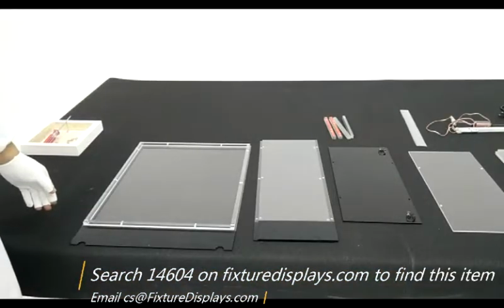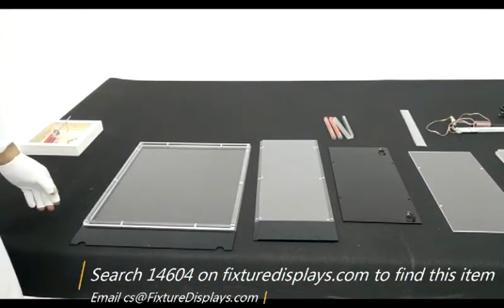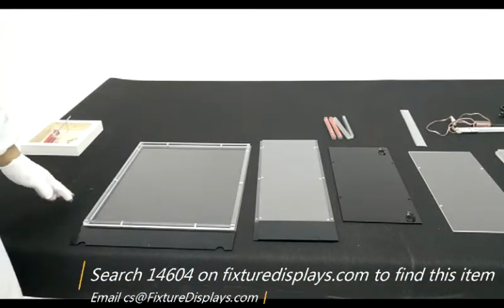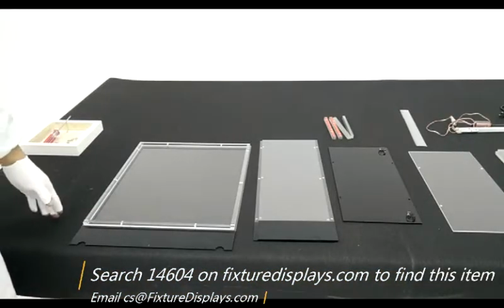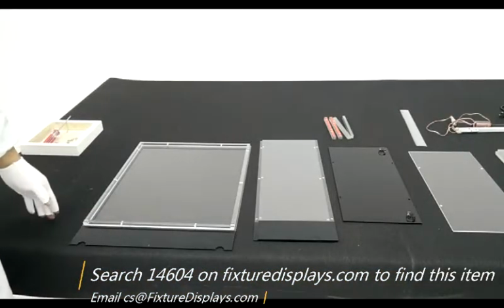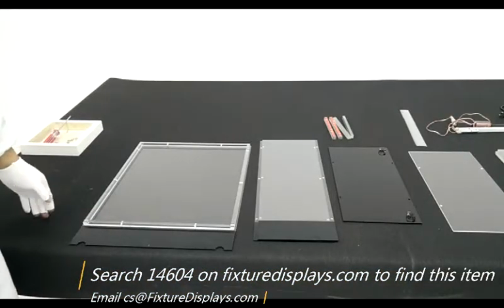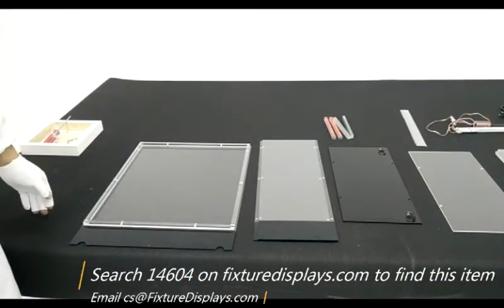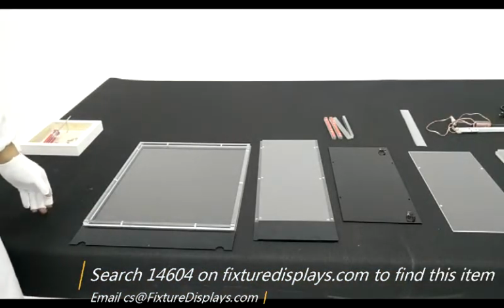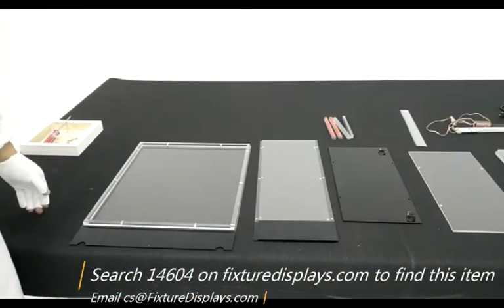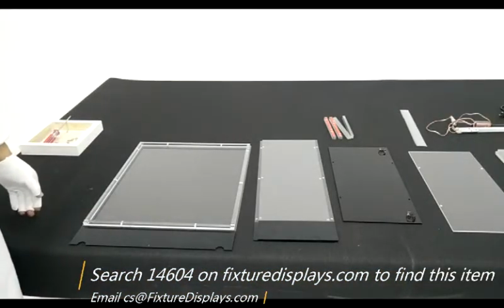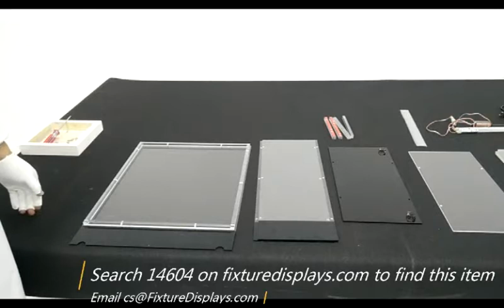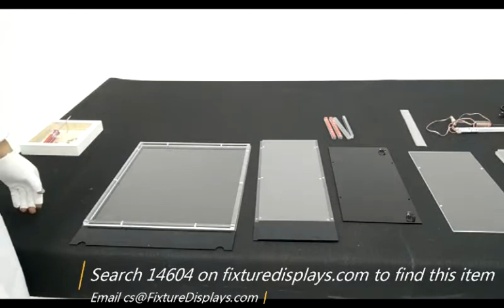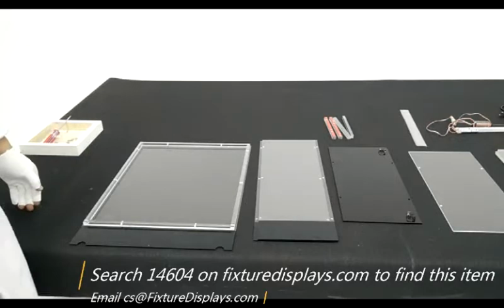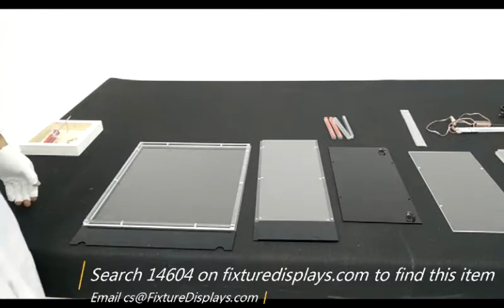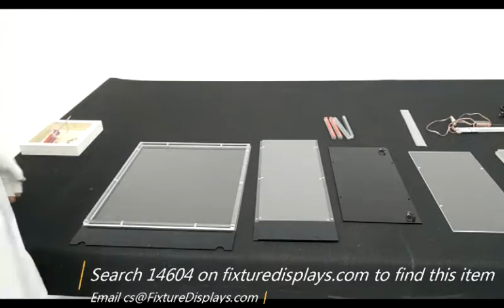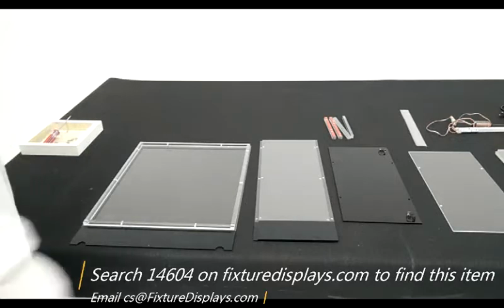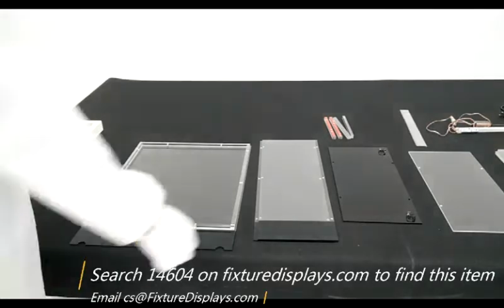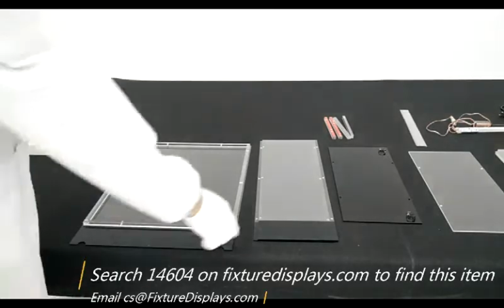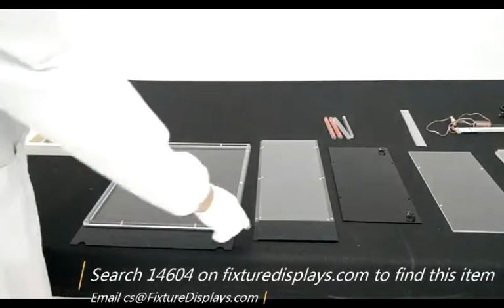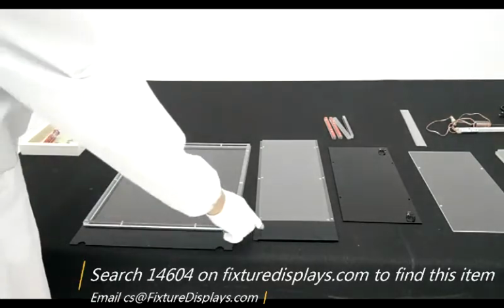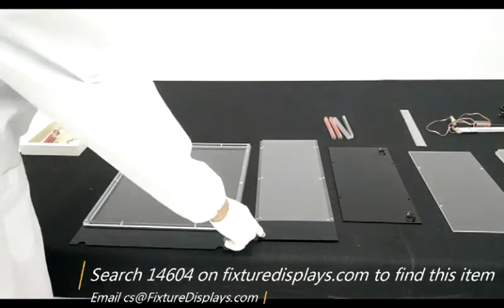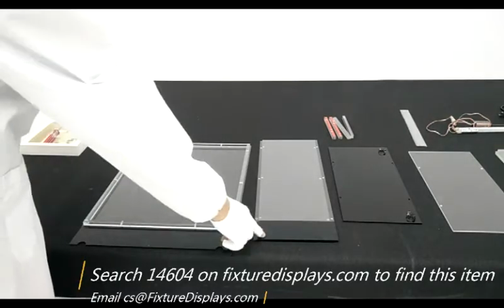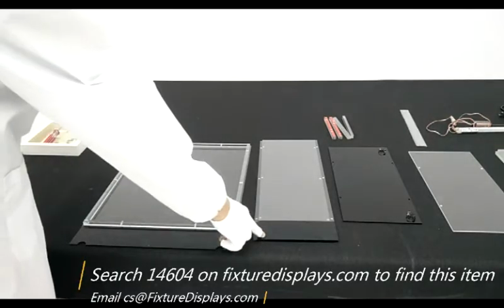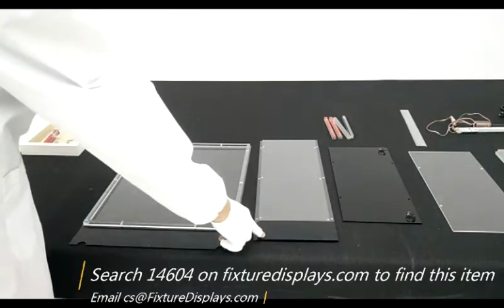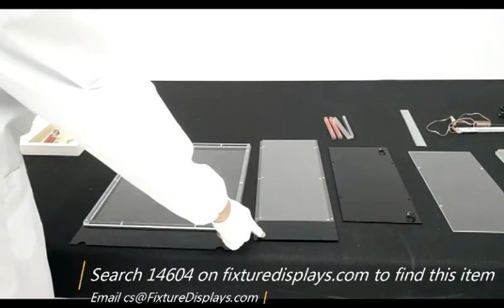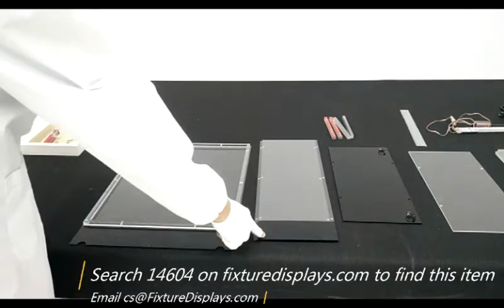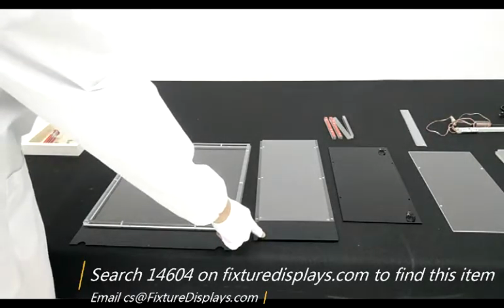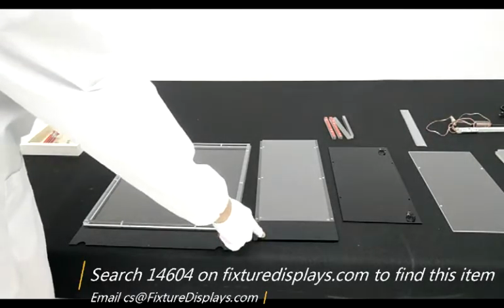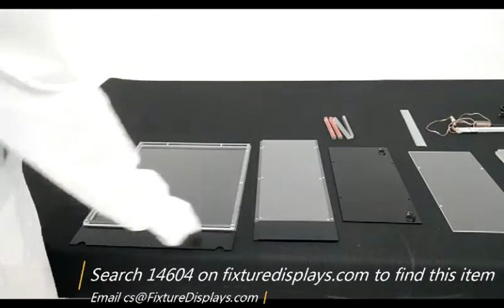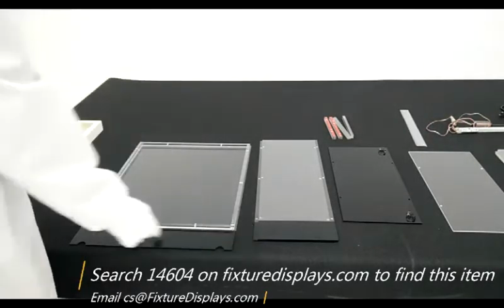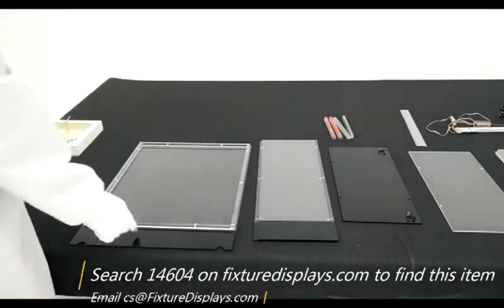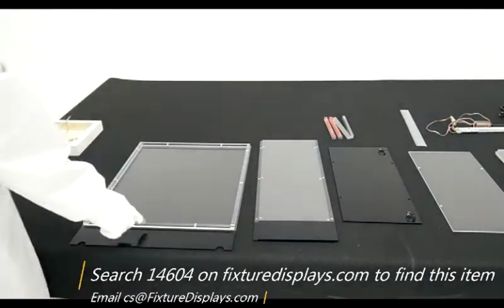If you have any questions, email us at cs@FixtureDisplays.com.